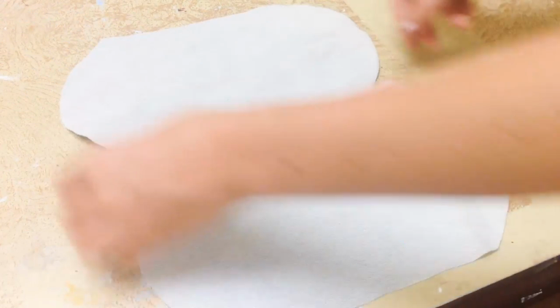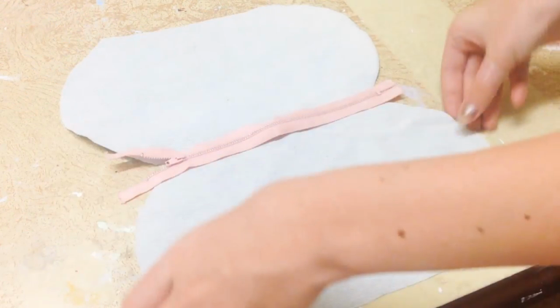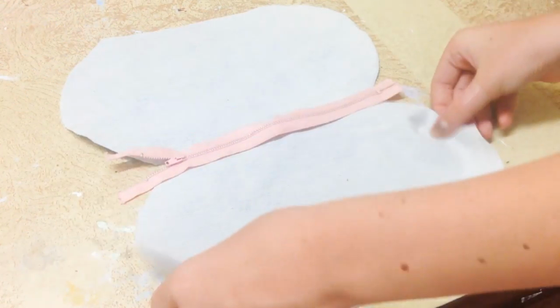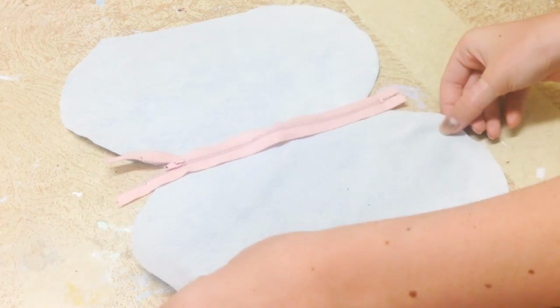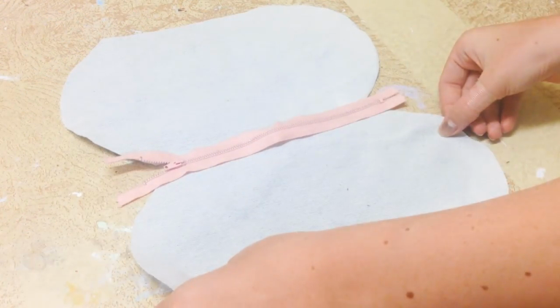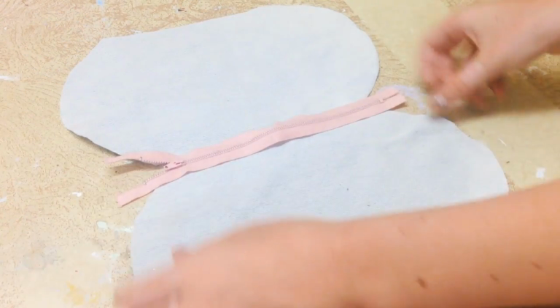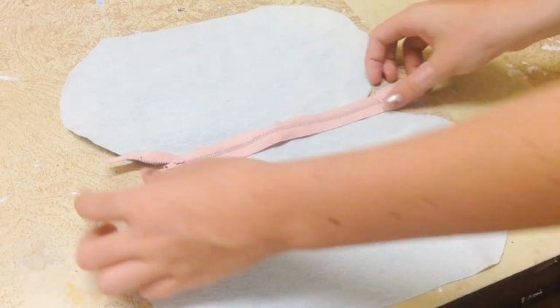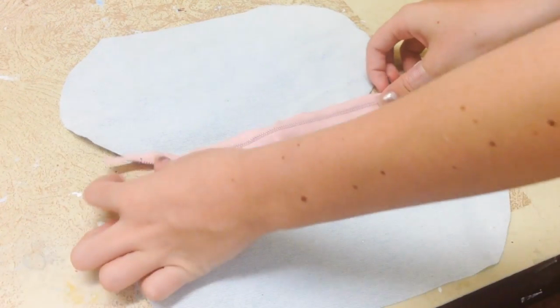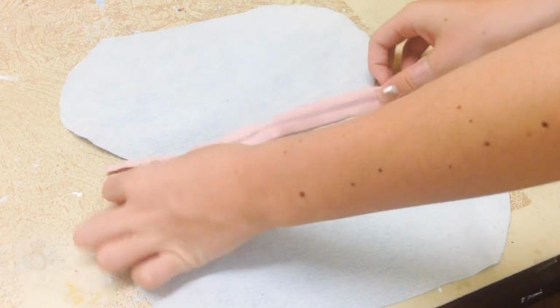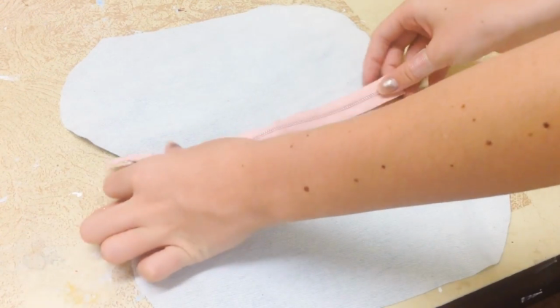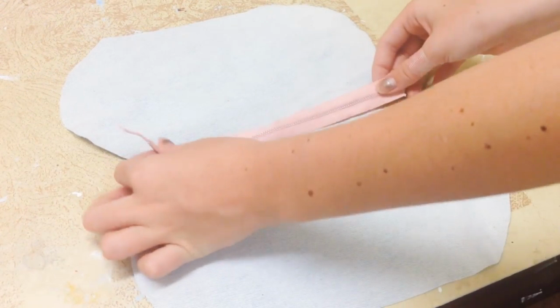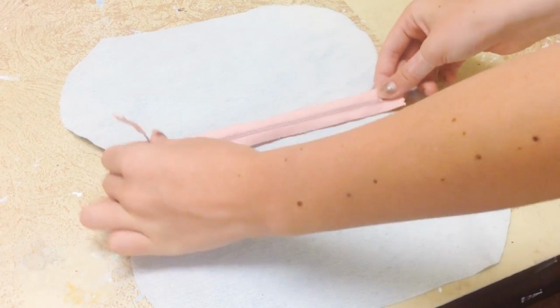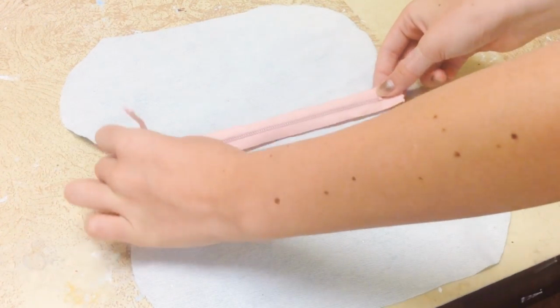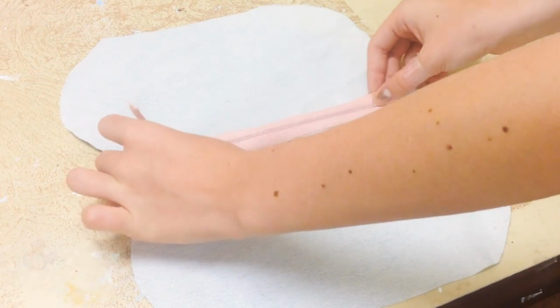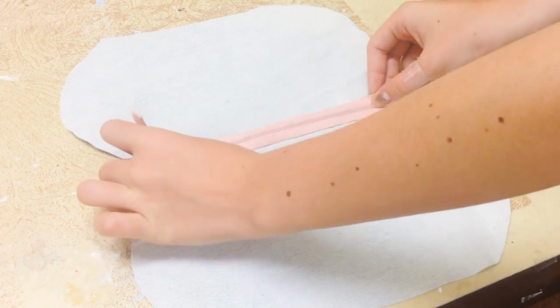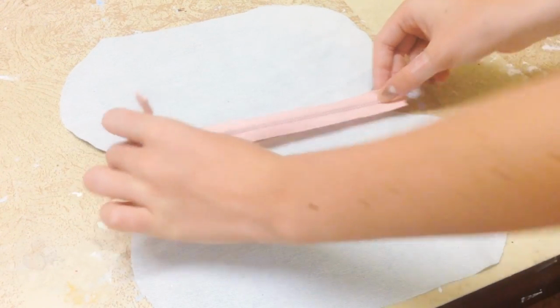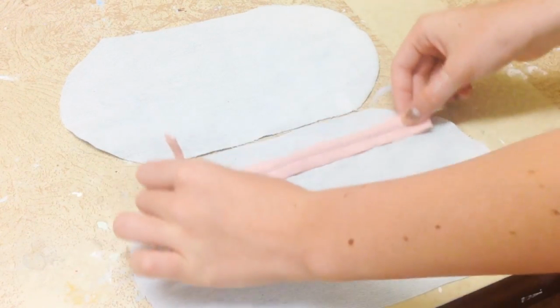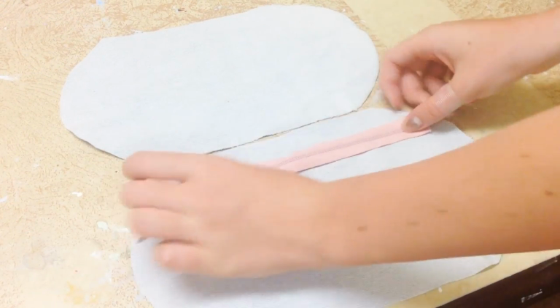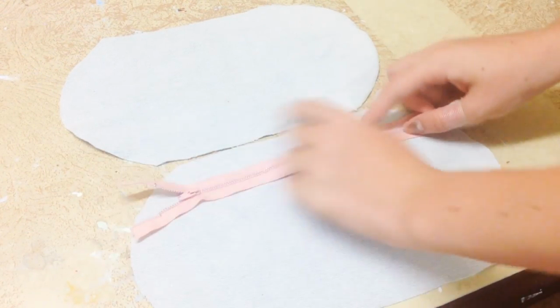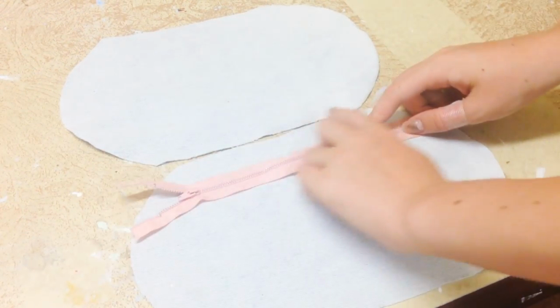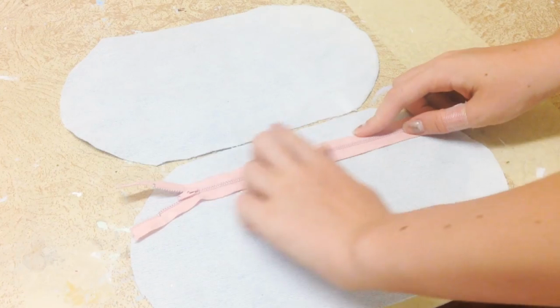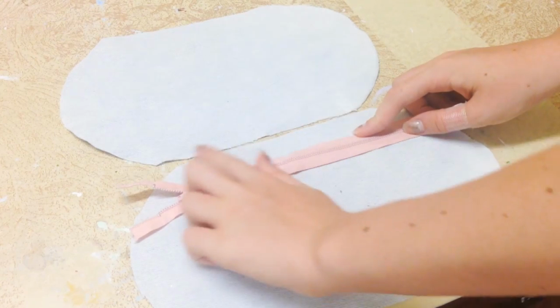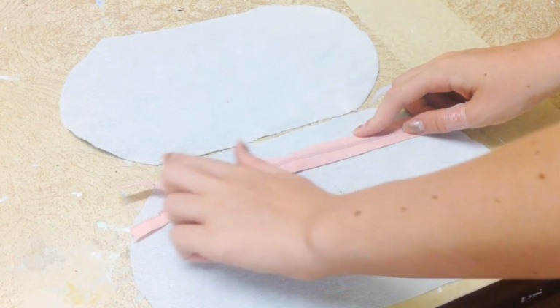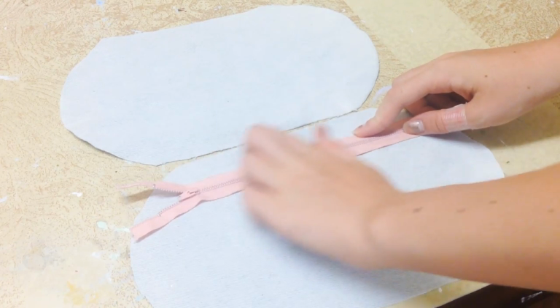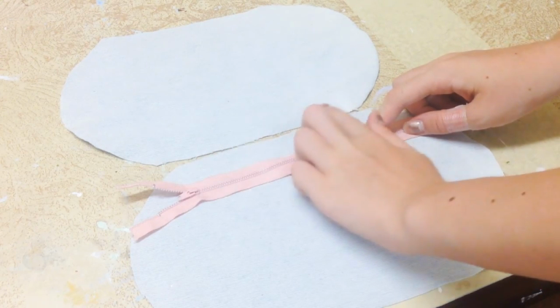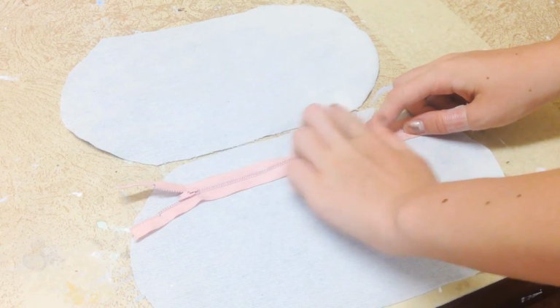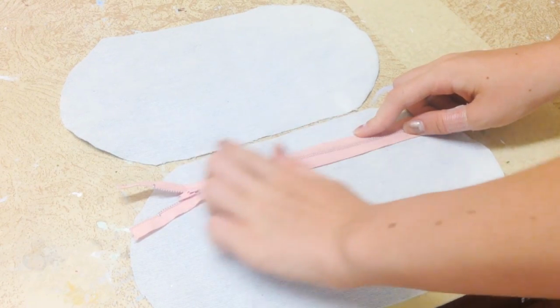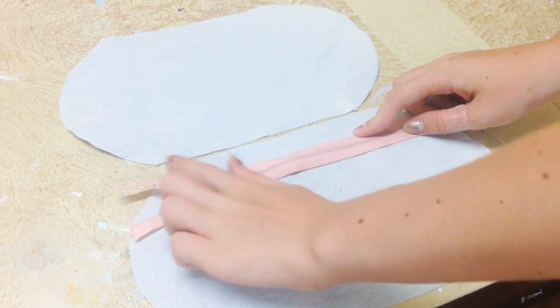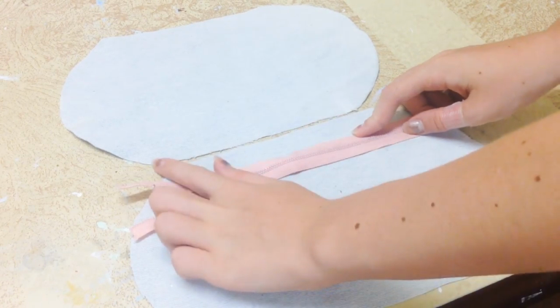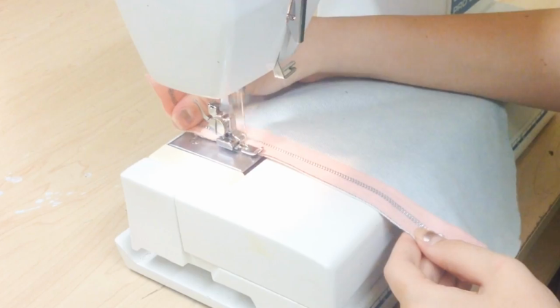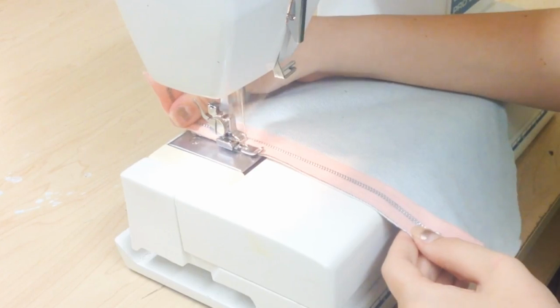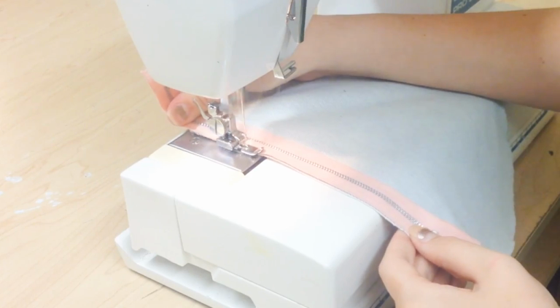So I cut out two pieces of fabric in this kind of oval shape, and then you're also going to need a zipper.